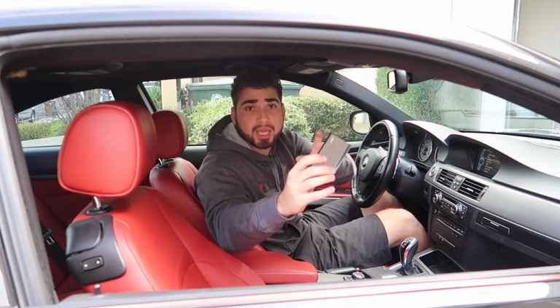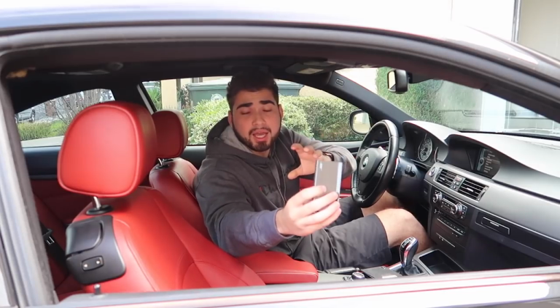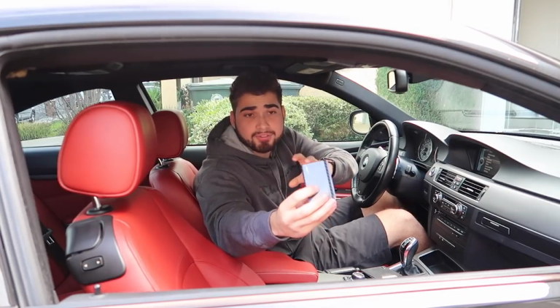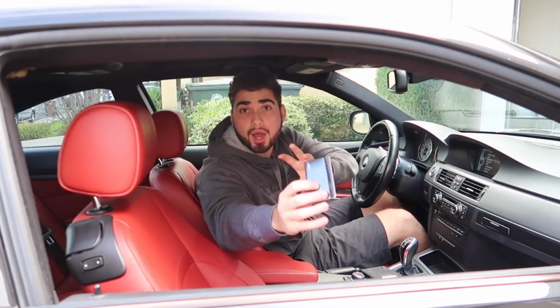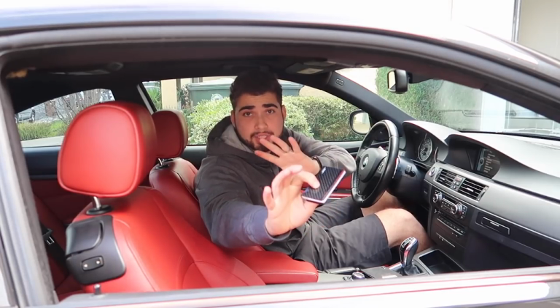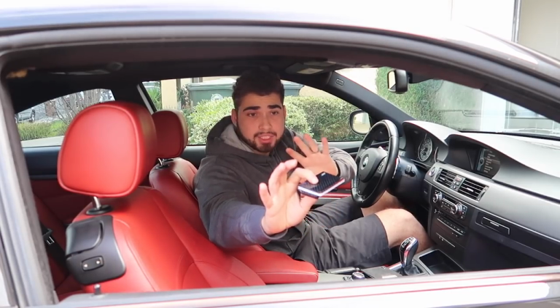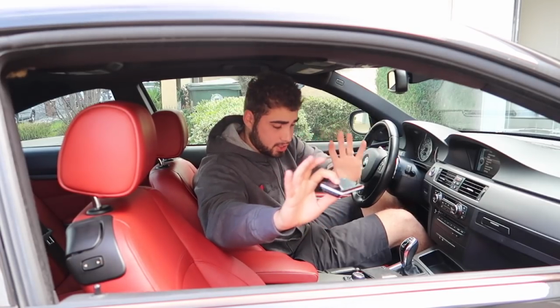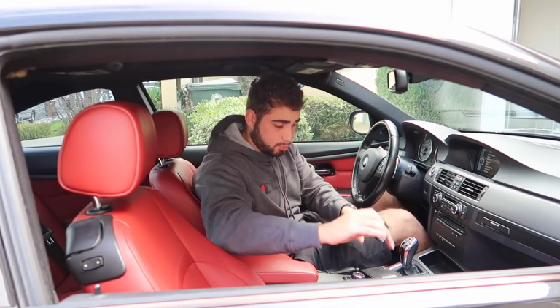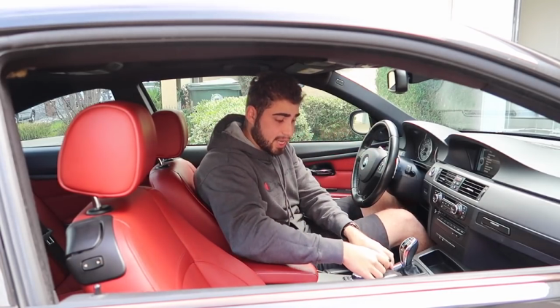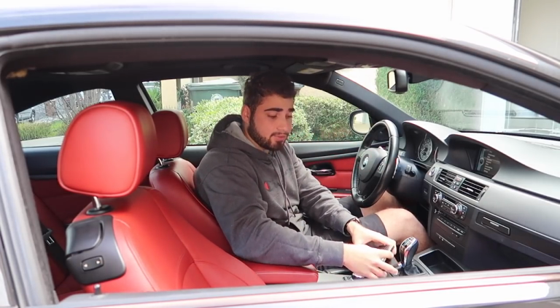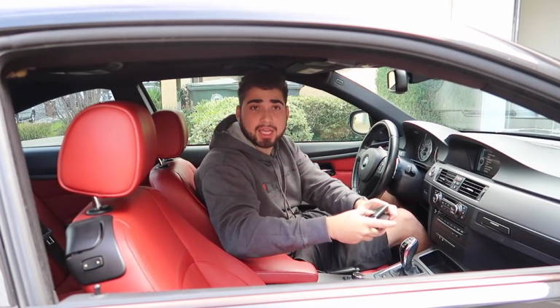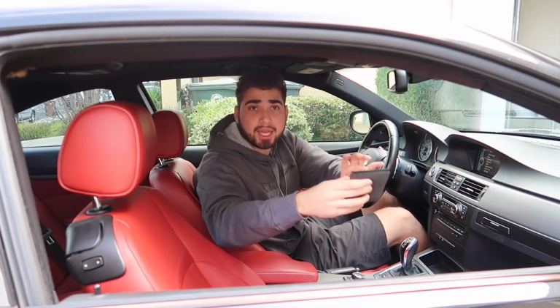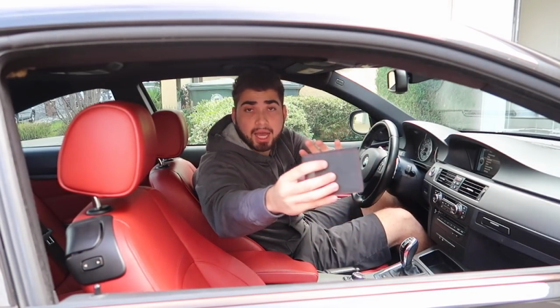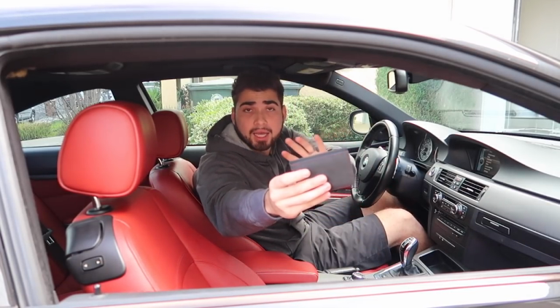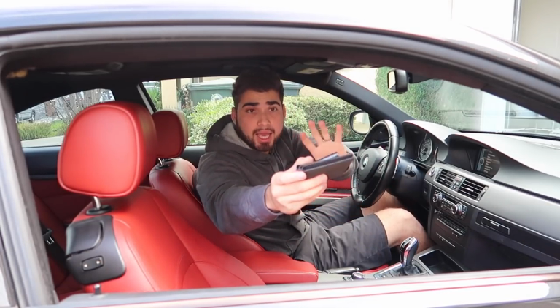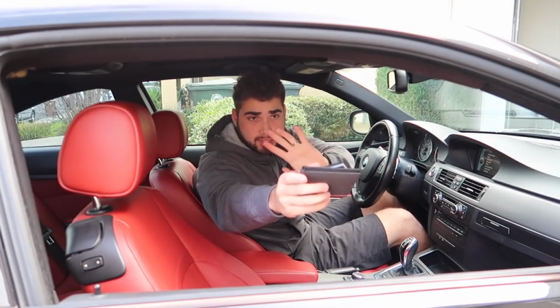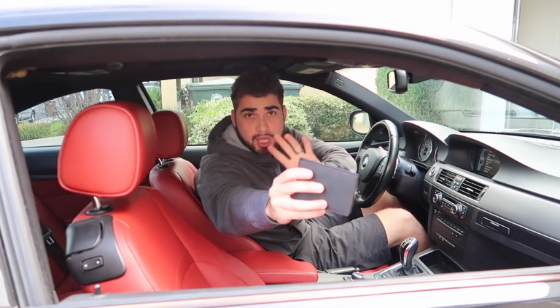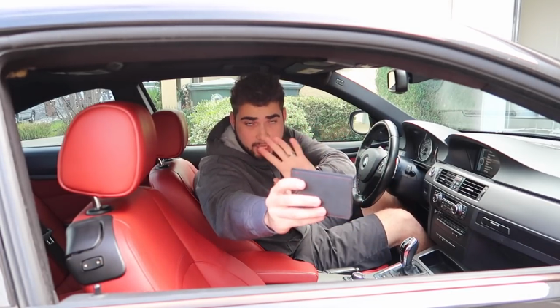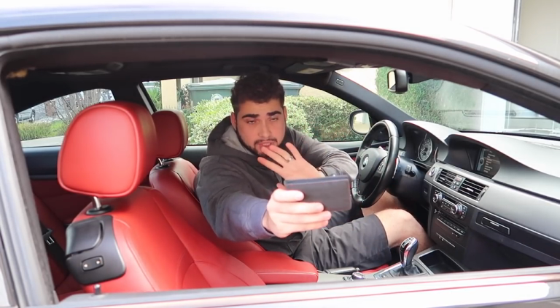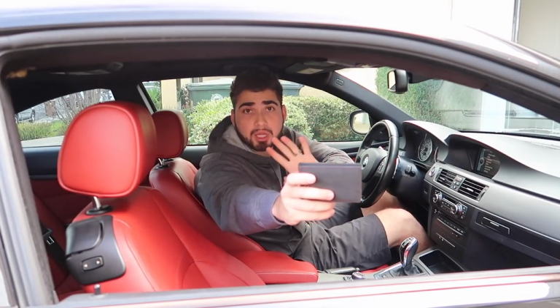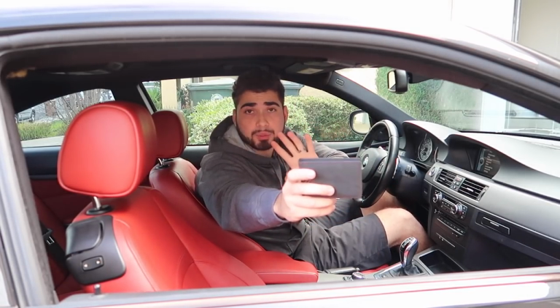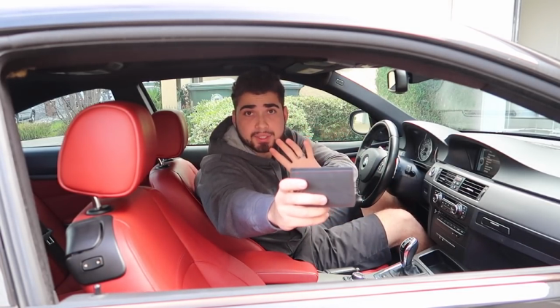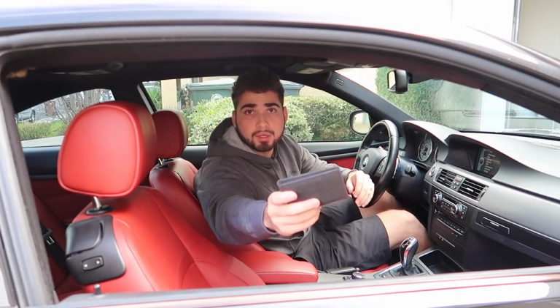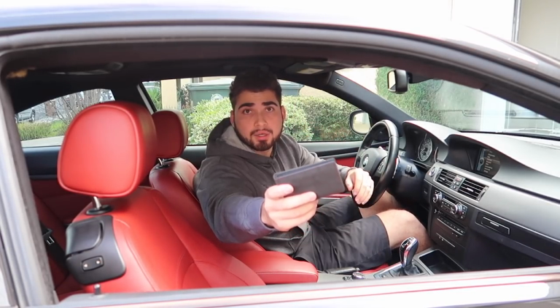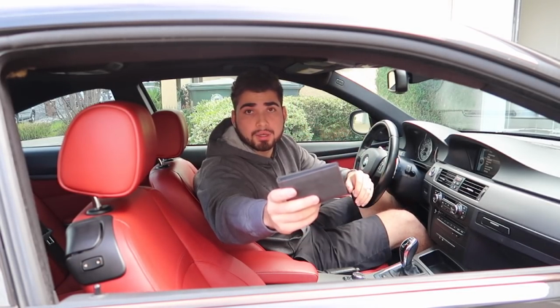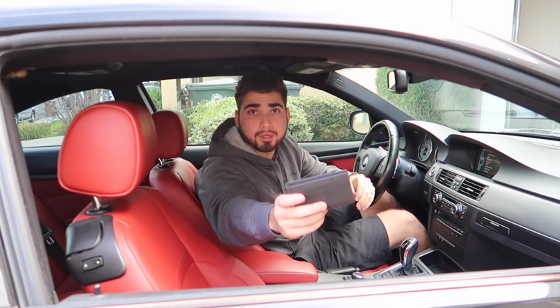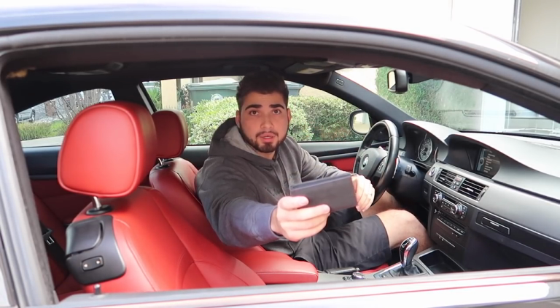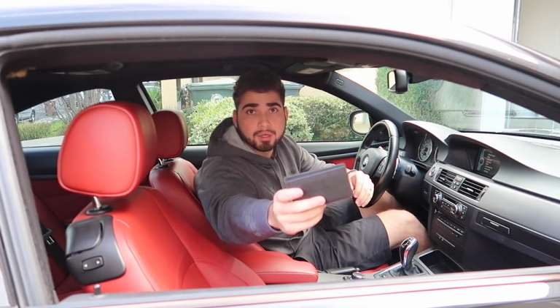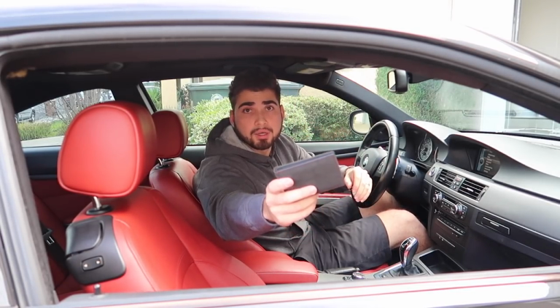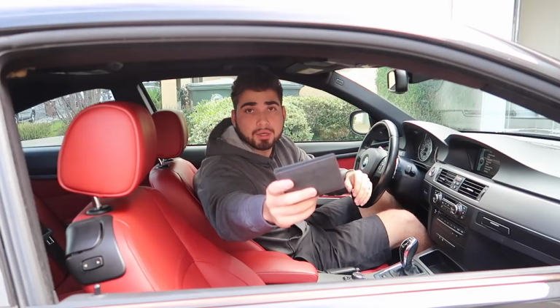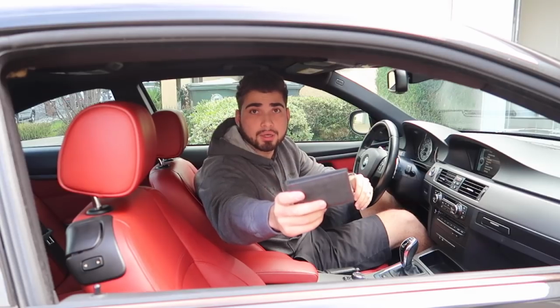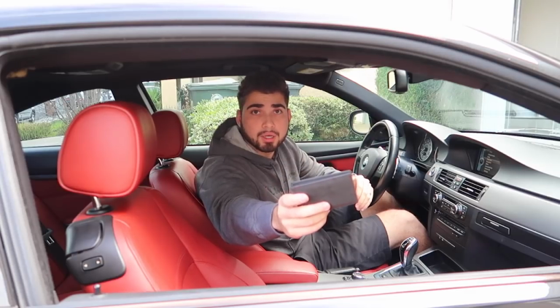Yeah, if you want it, just please take everything and leave me alone. Those are pretty nice wallets, I'm not gonna lie.